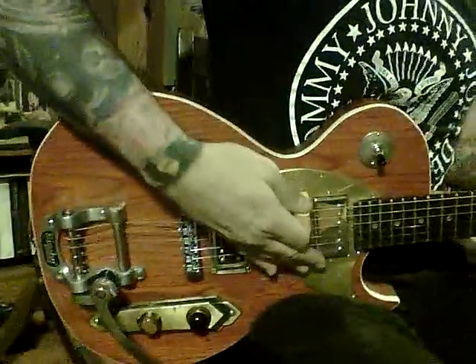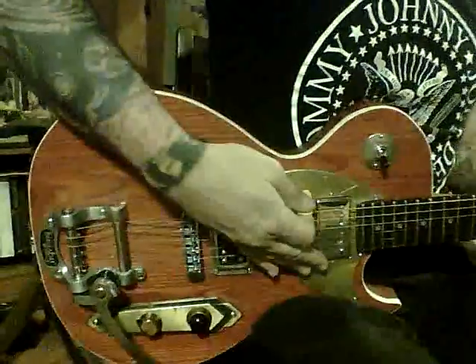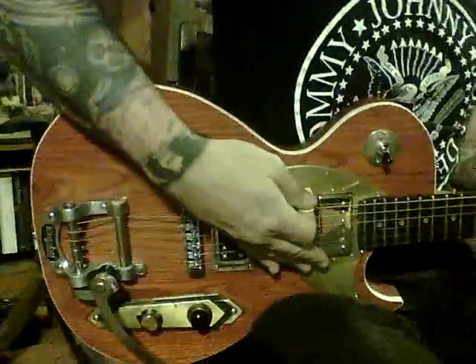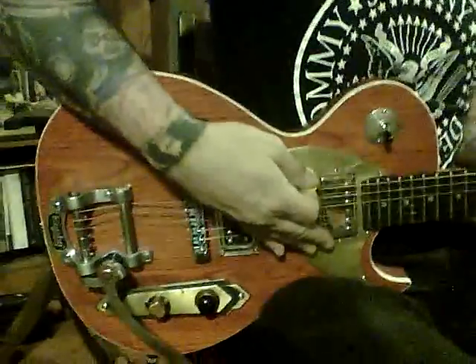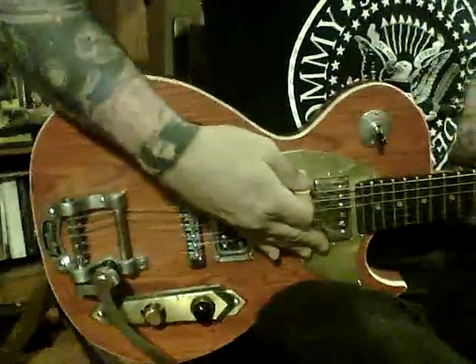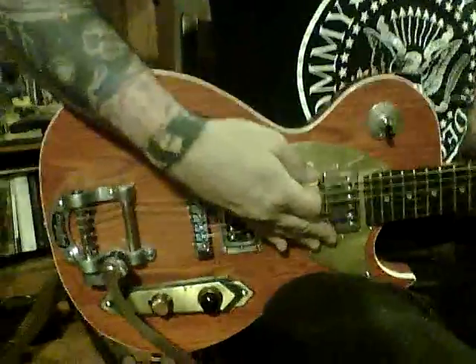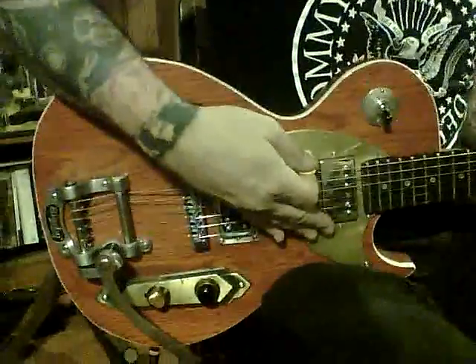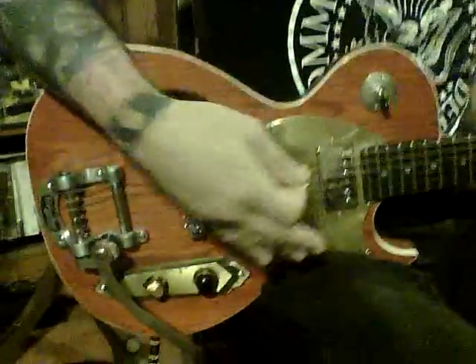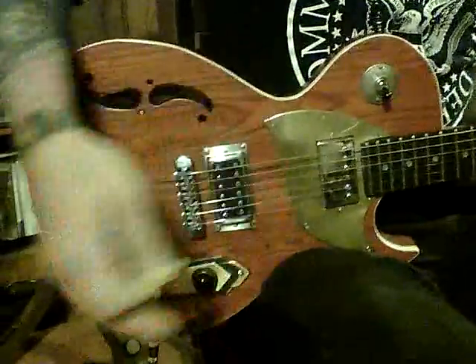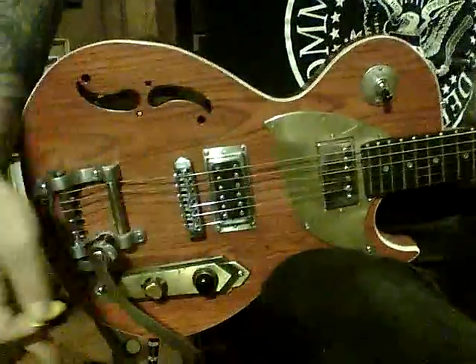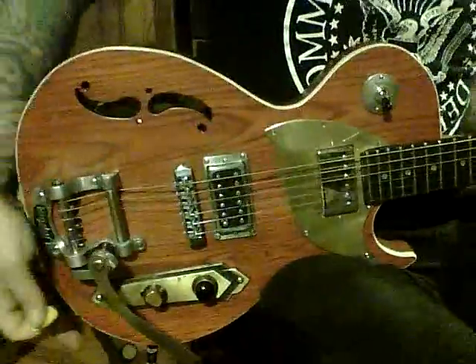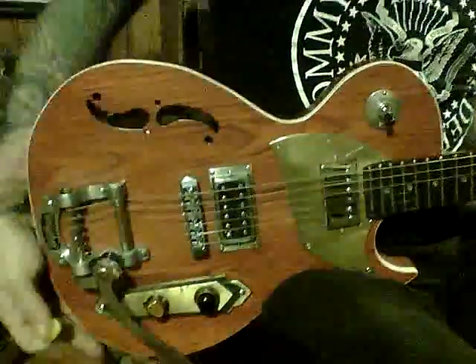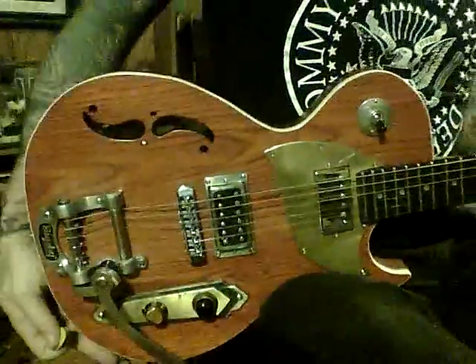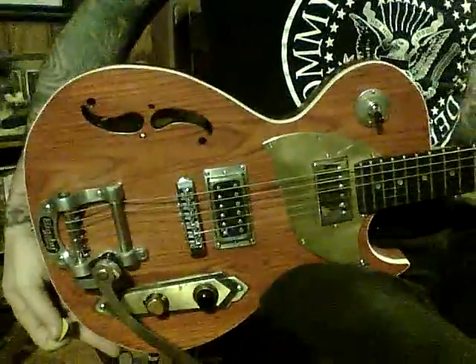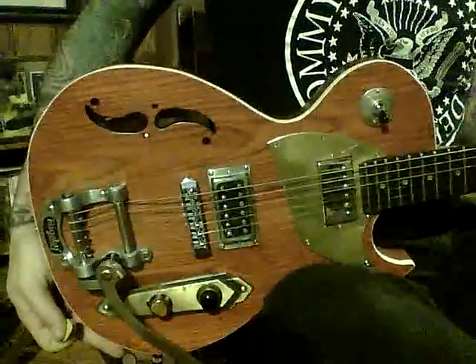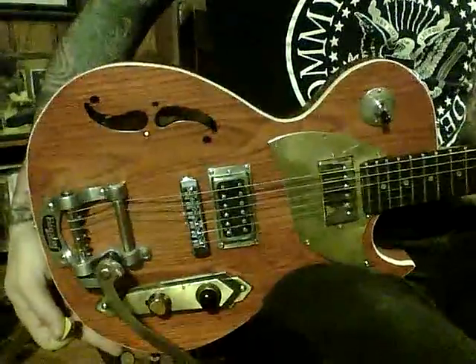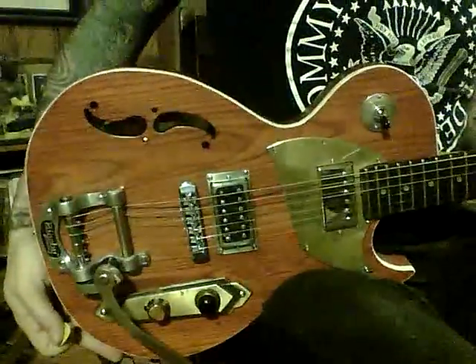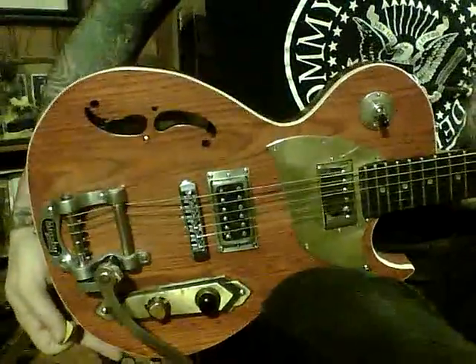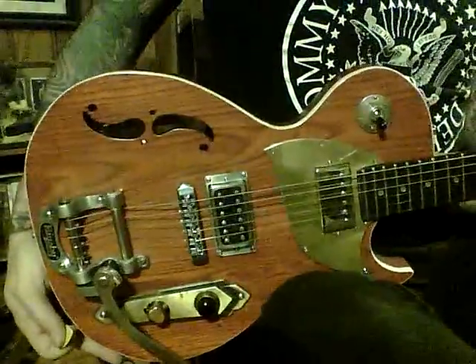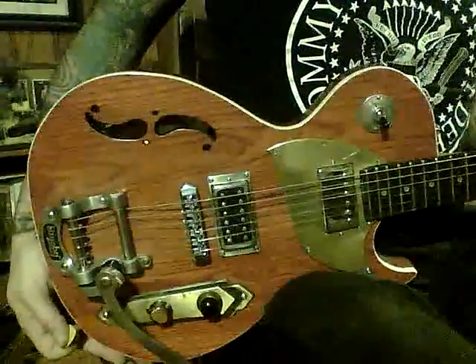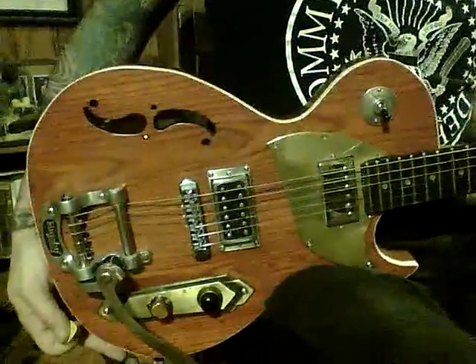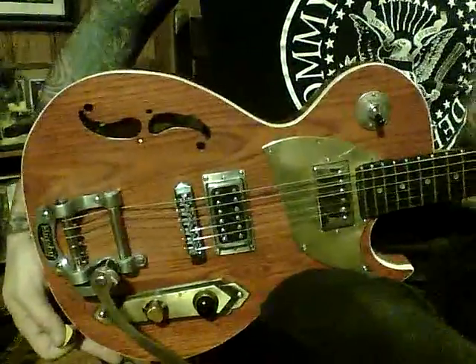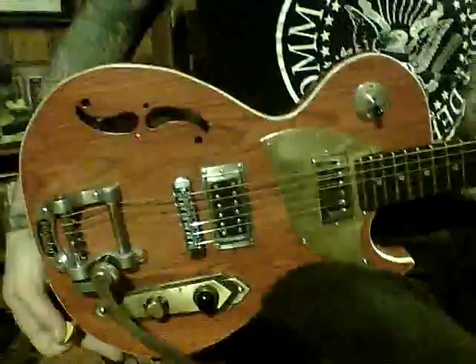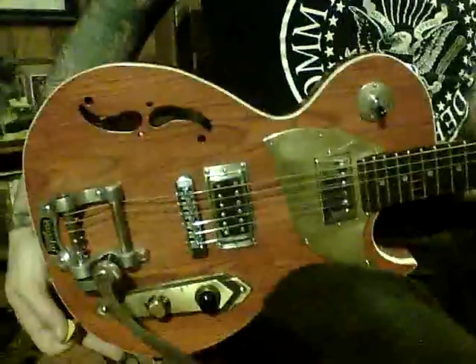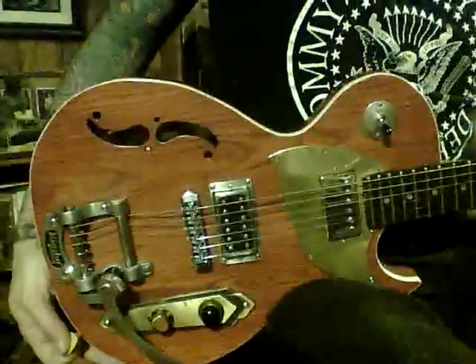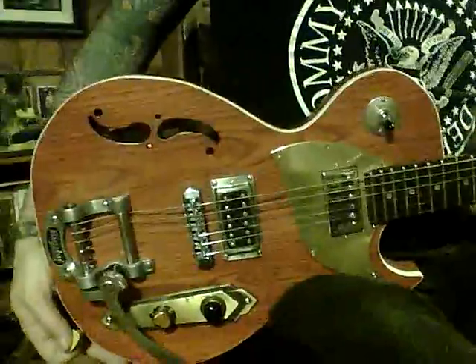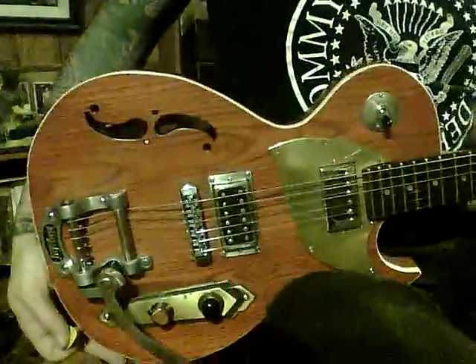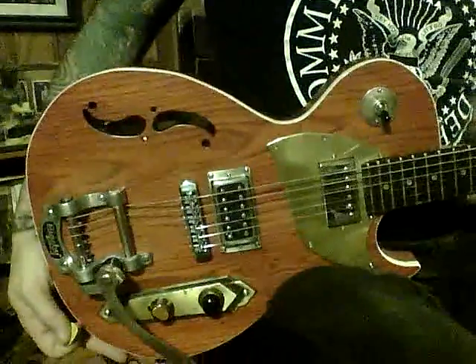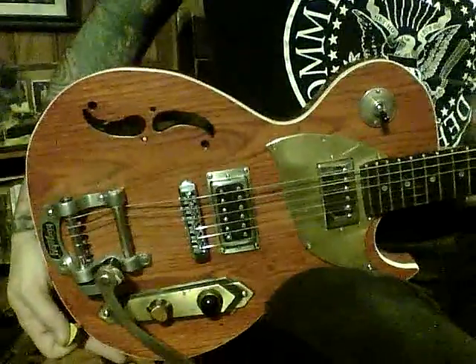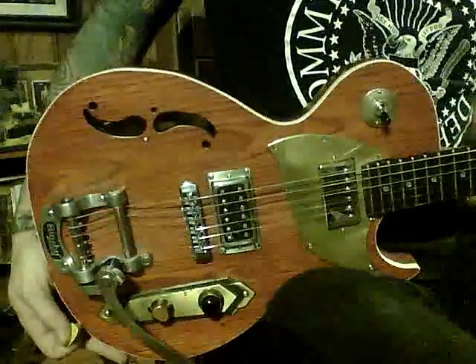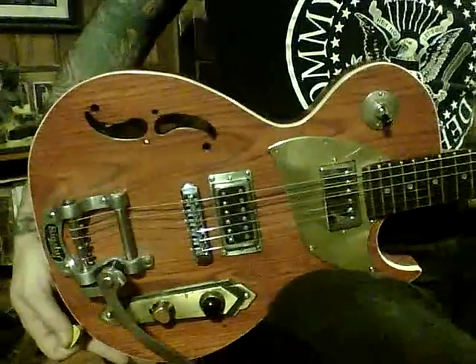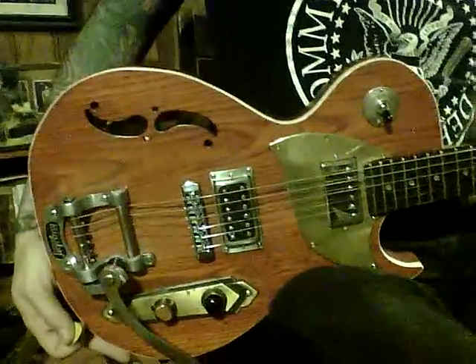Hi, this is Postal Guitars down here in Memphis, Tennessee, and what we have here is an Orange Delta Zephyr.